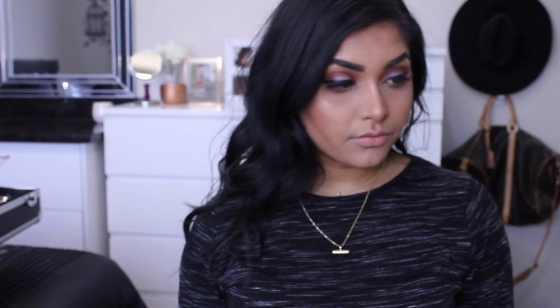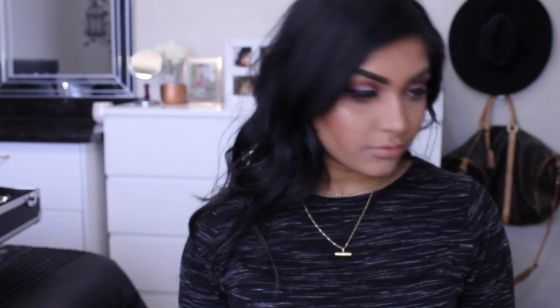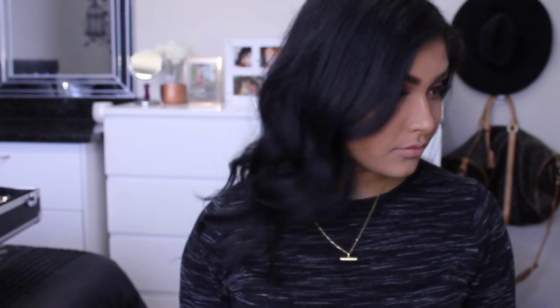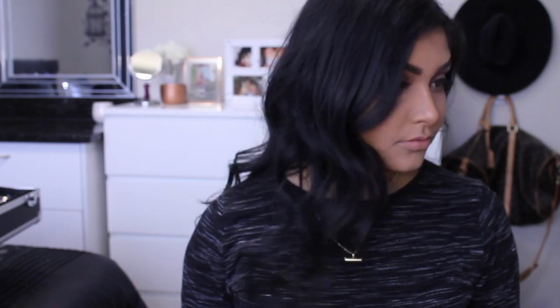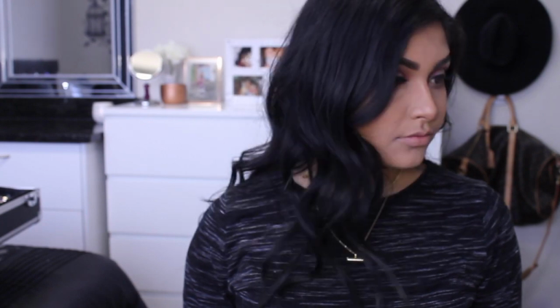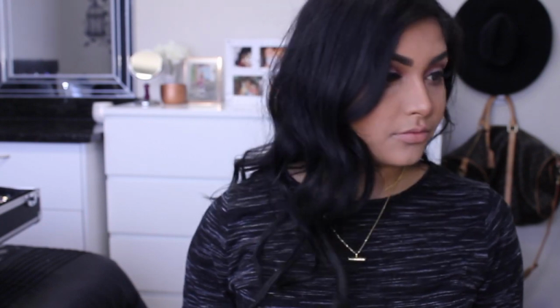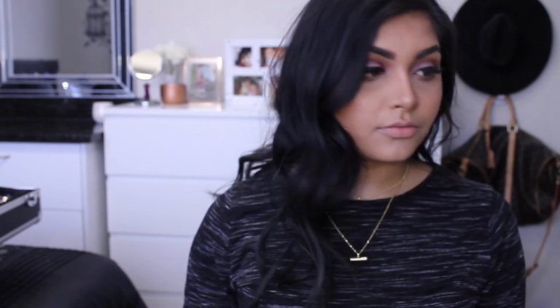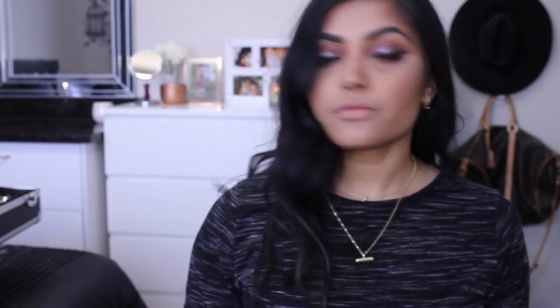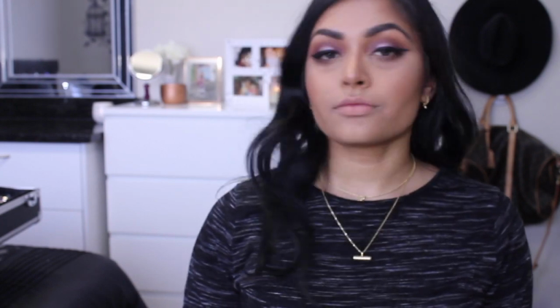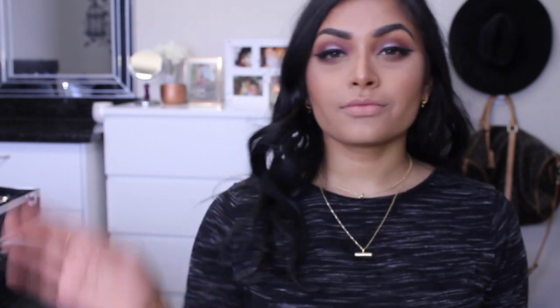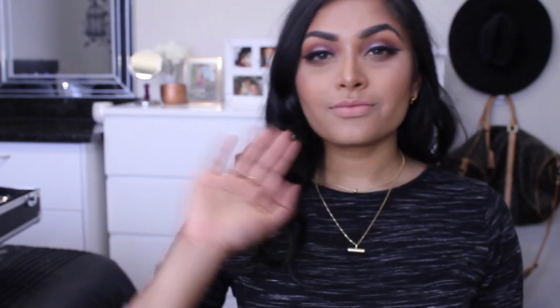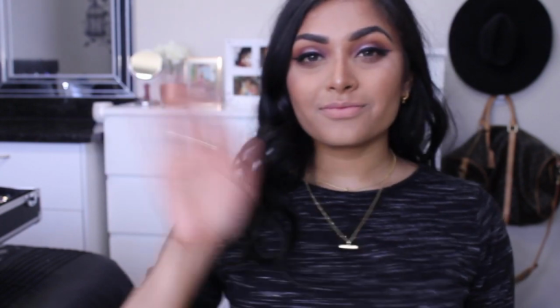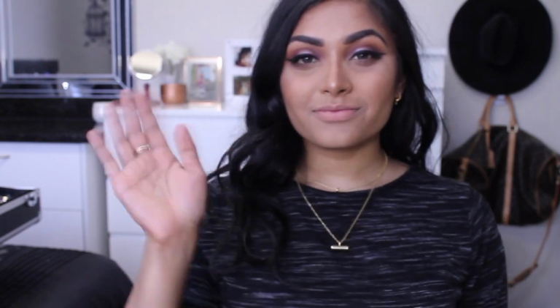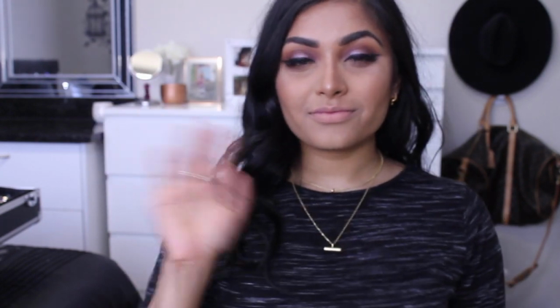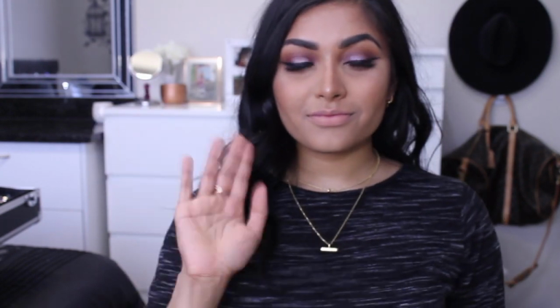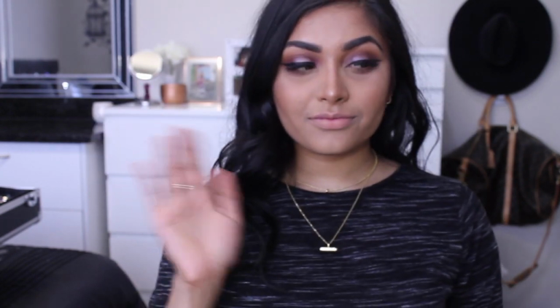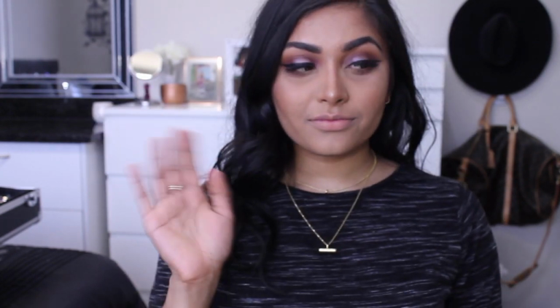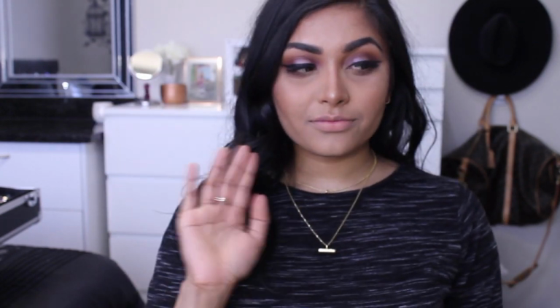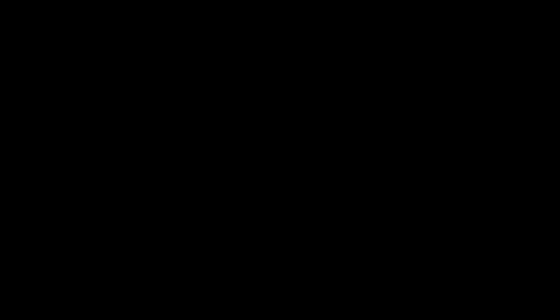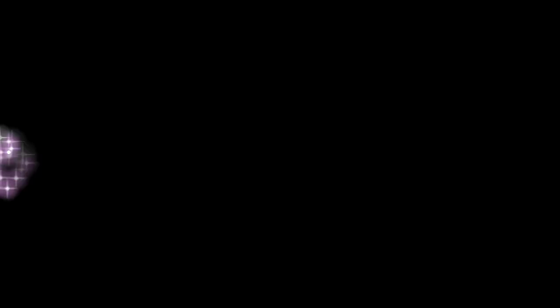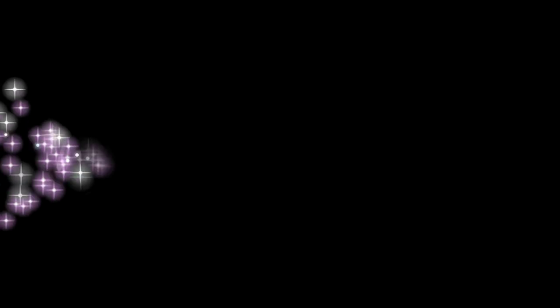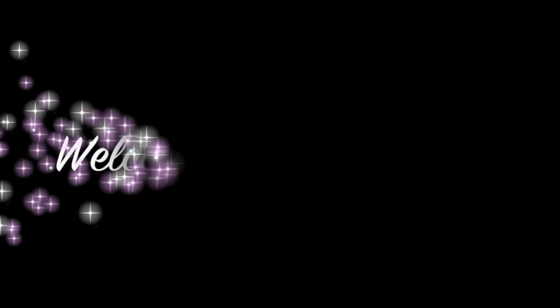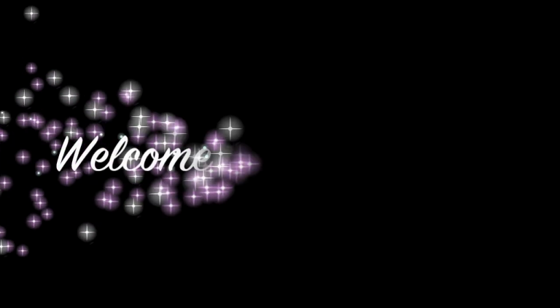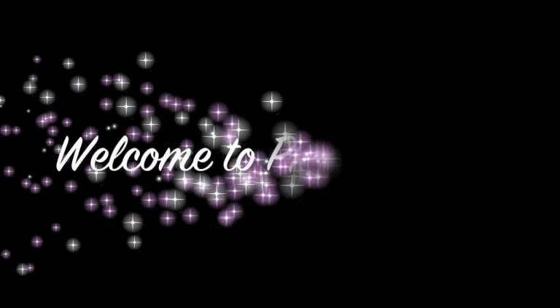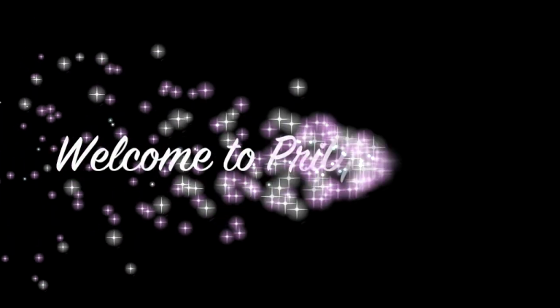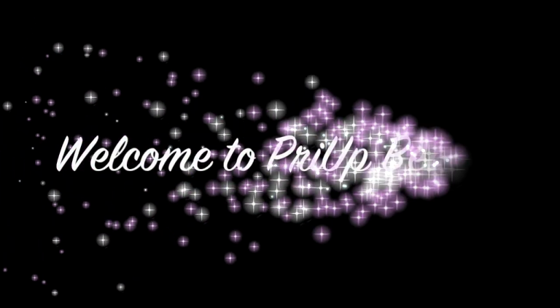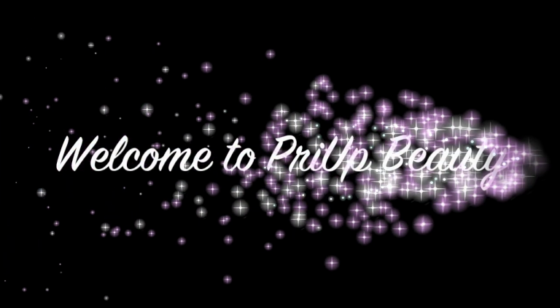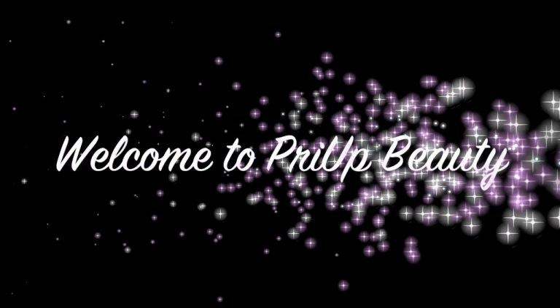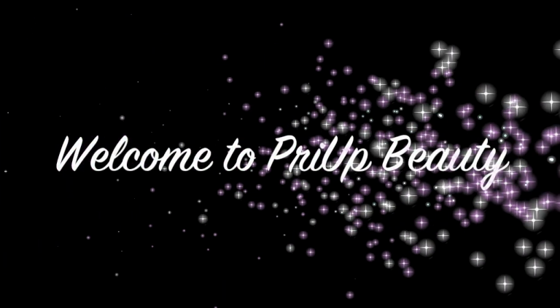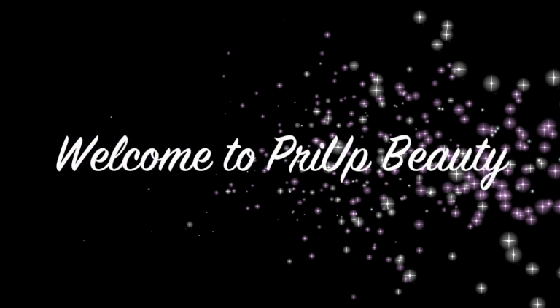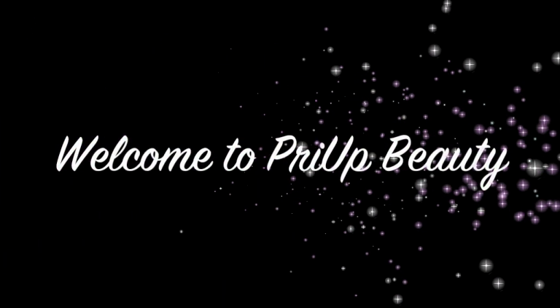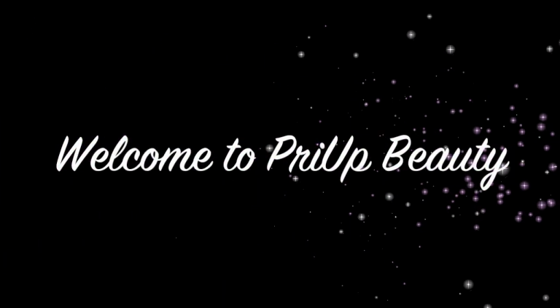Hey guys, I'm Pri and welcome to my channel. I'll be doing a gore Halloween tutorial.